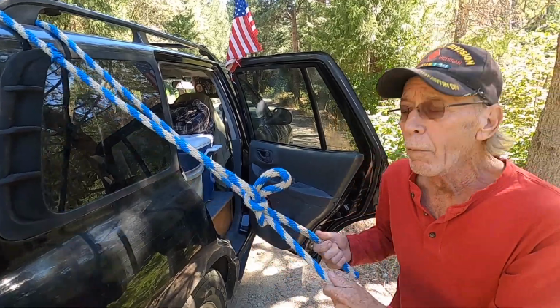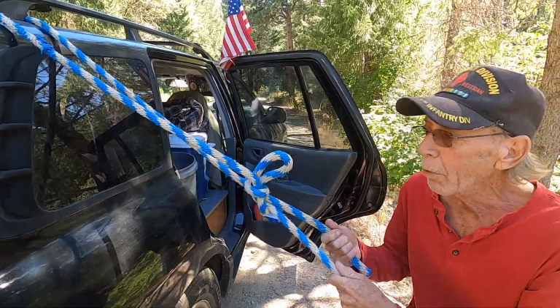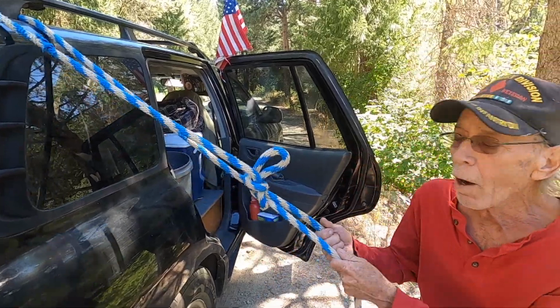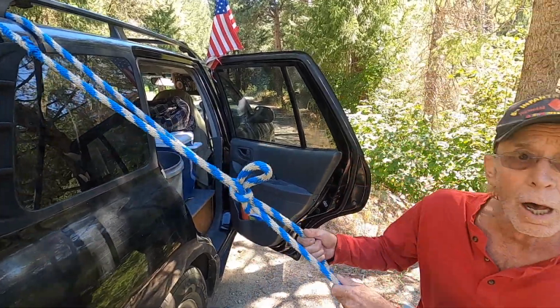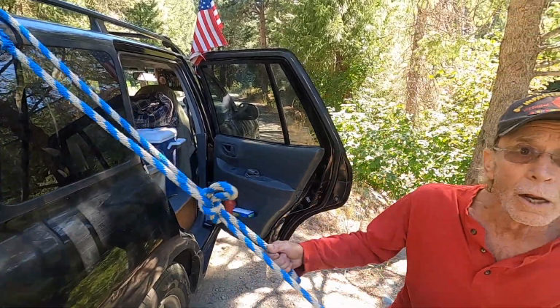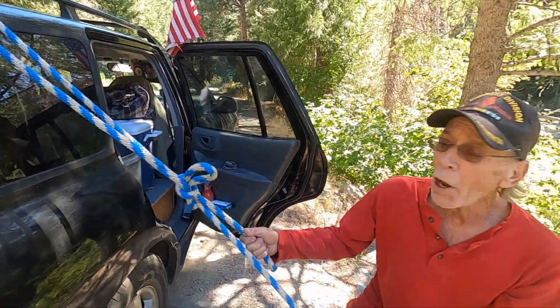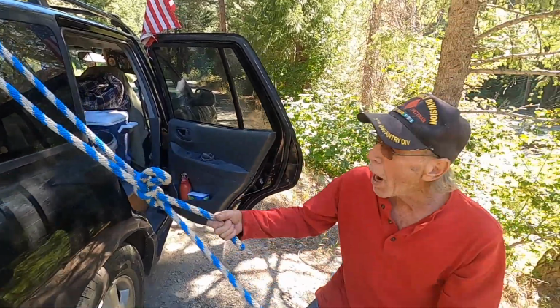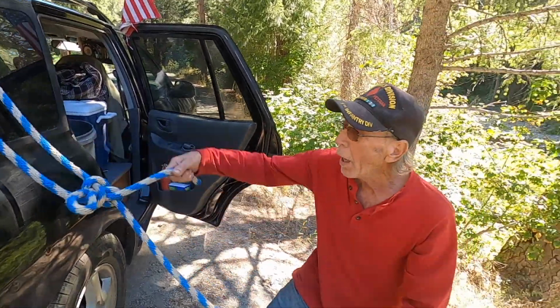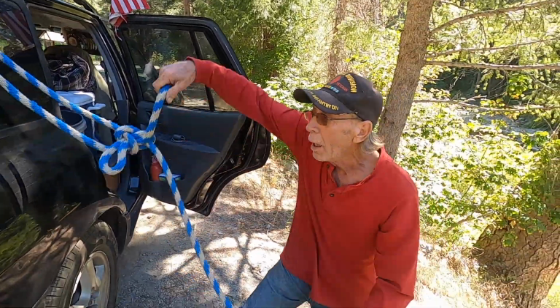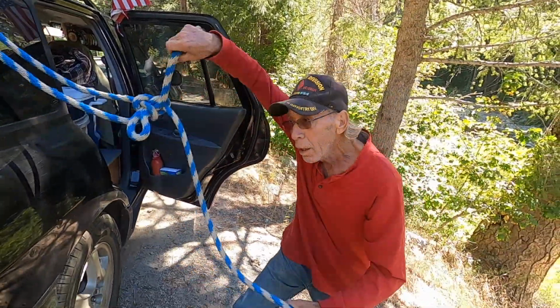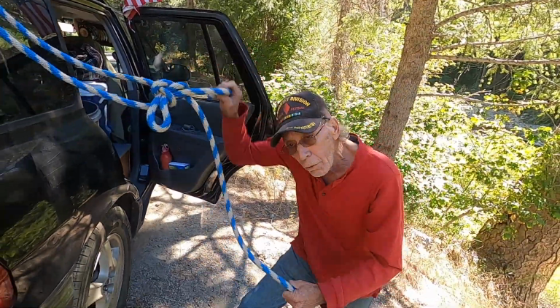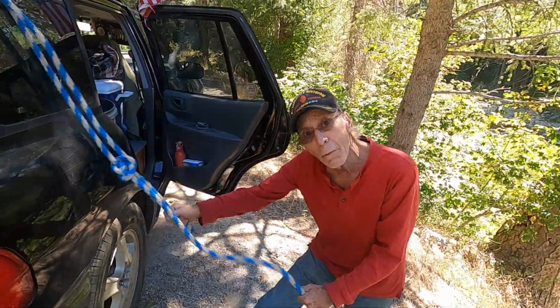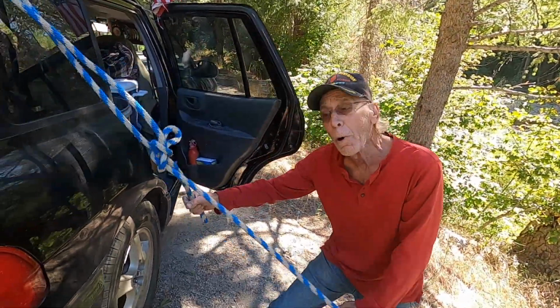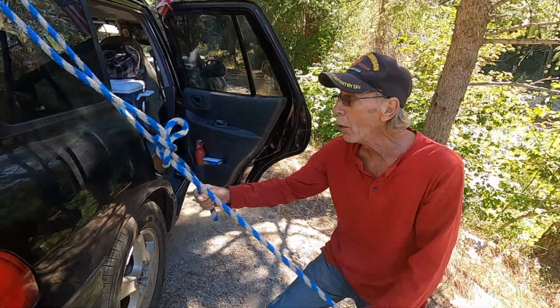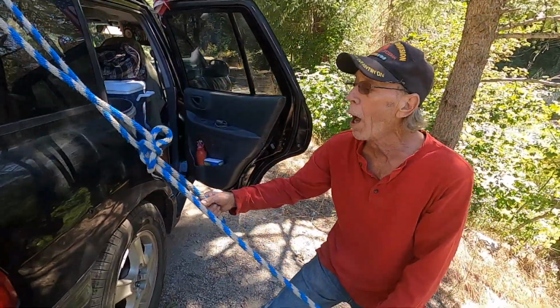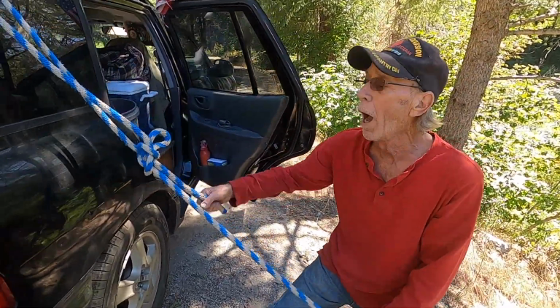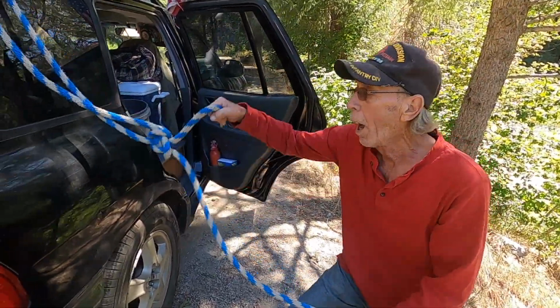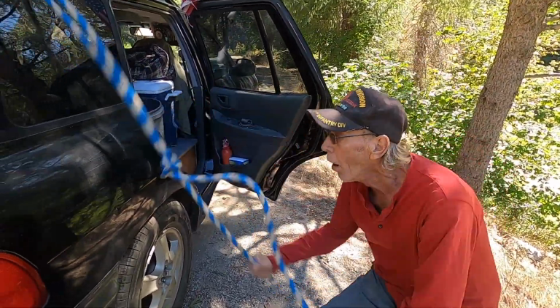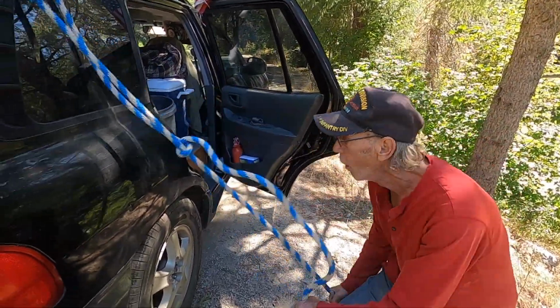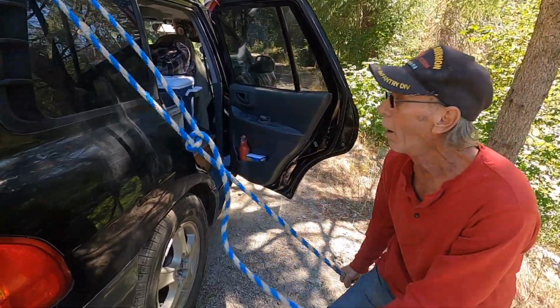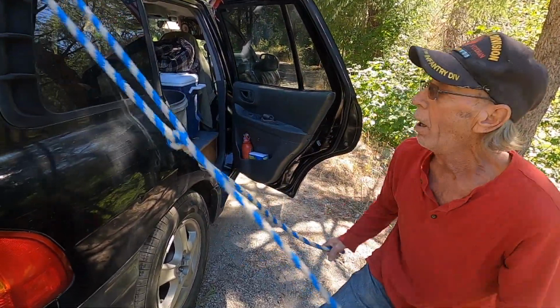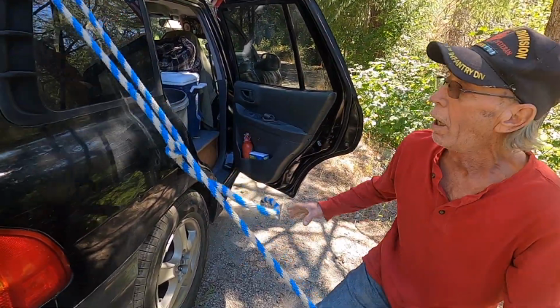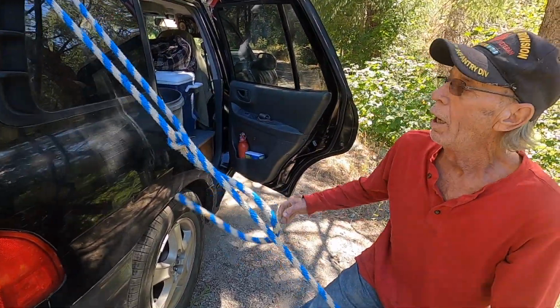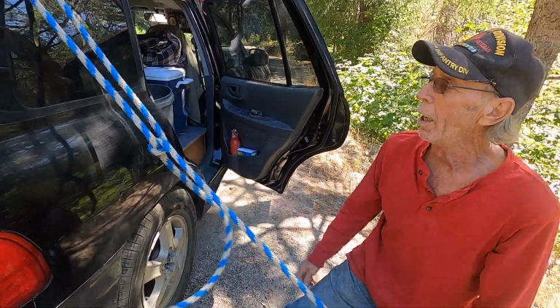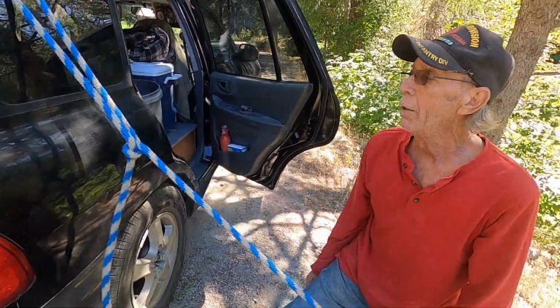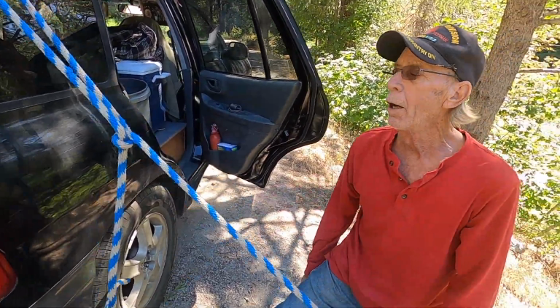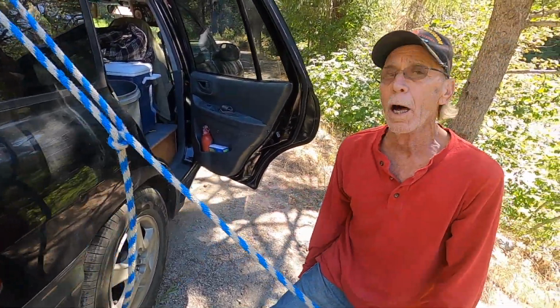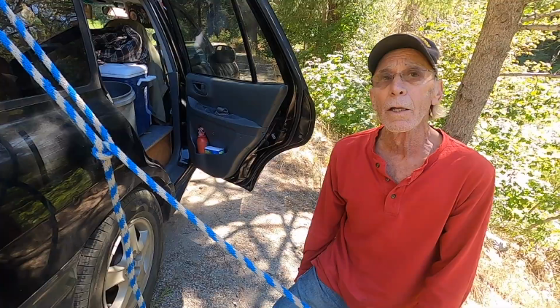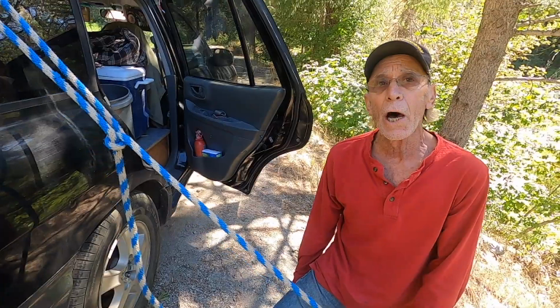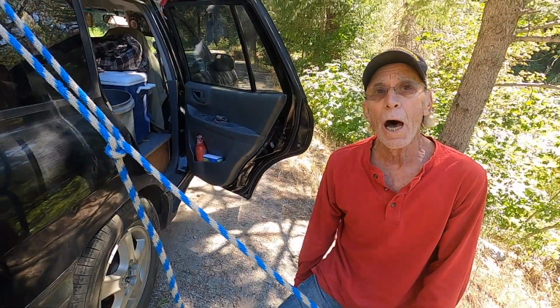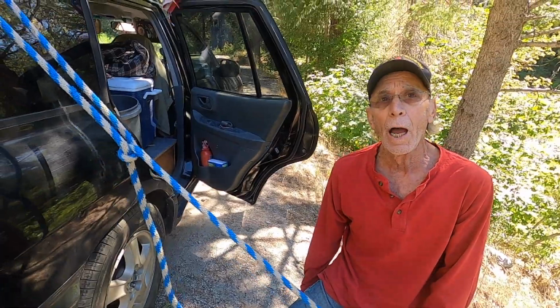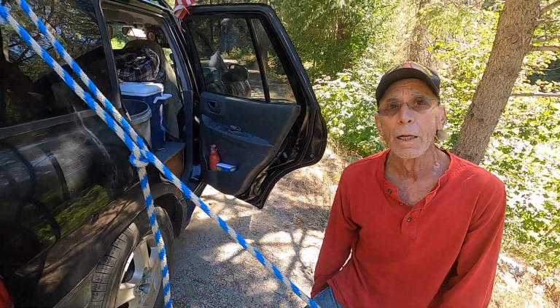If you want to untie it, you just pull that. Yeah, you're untied.